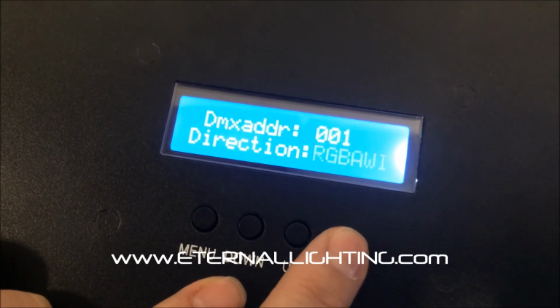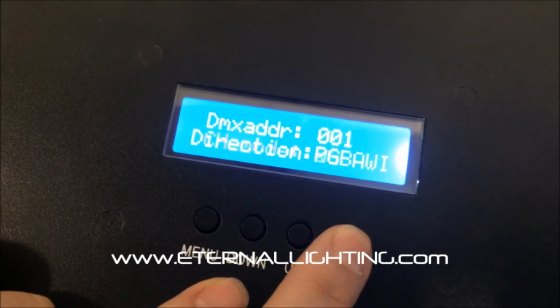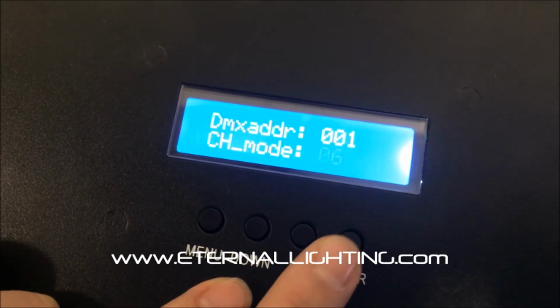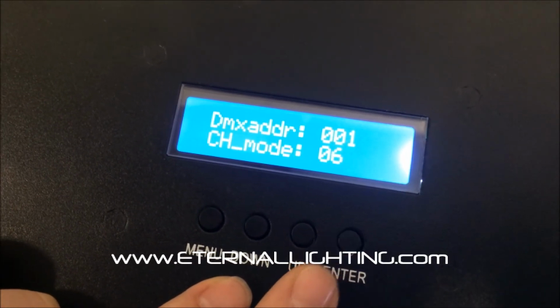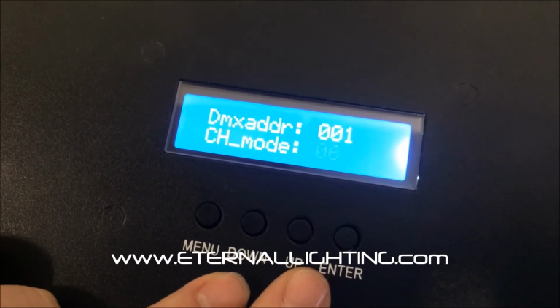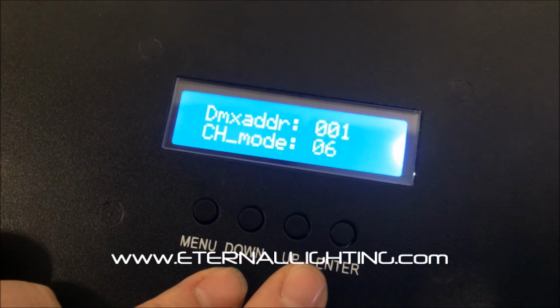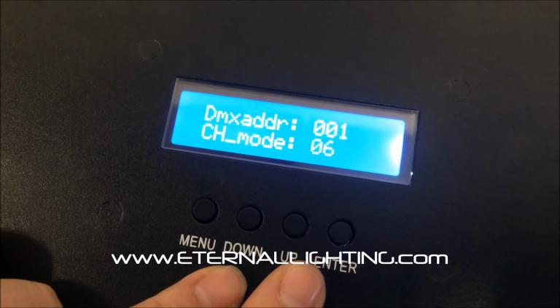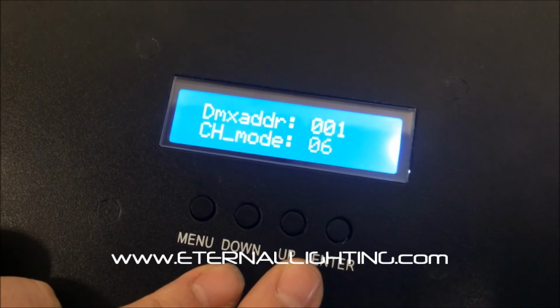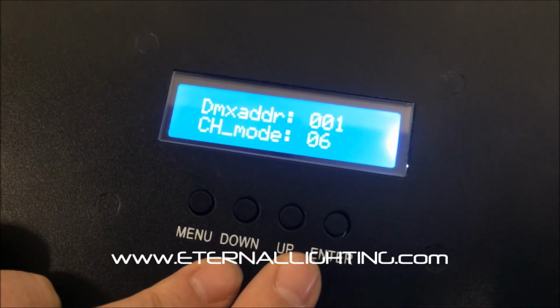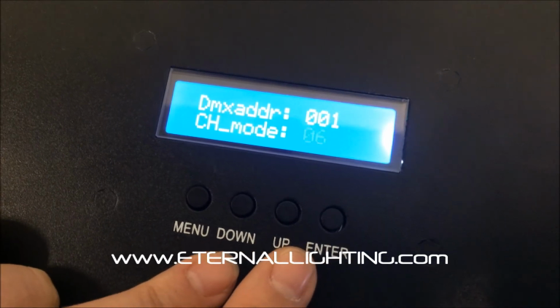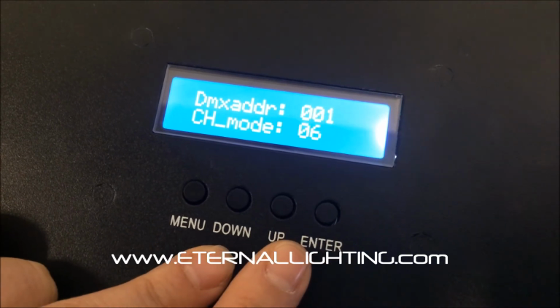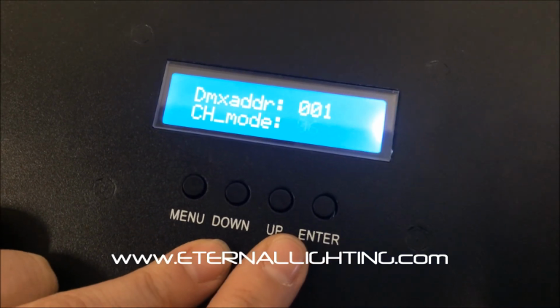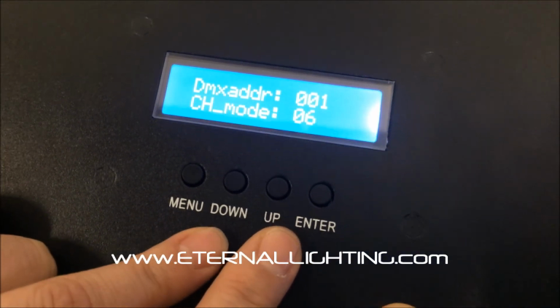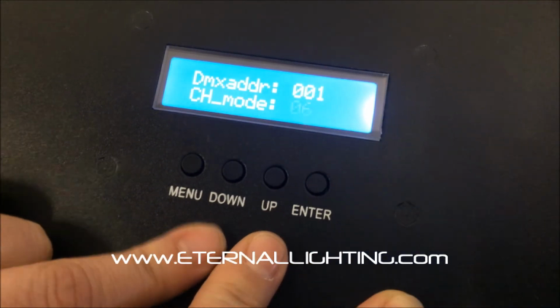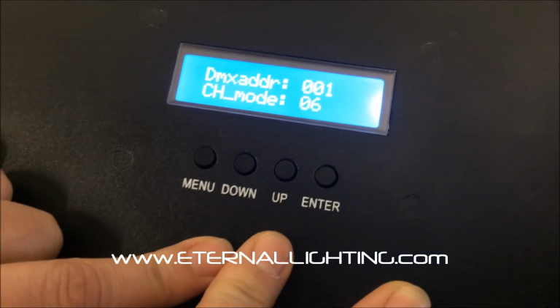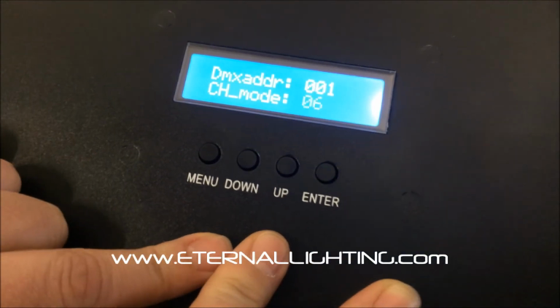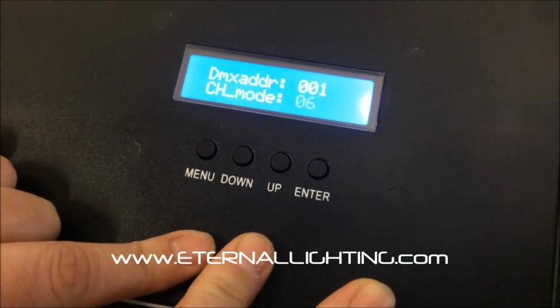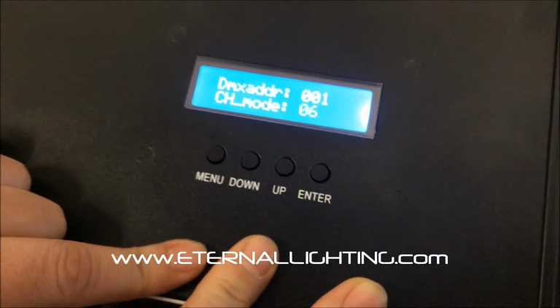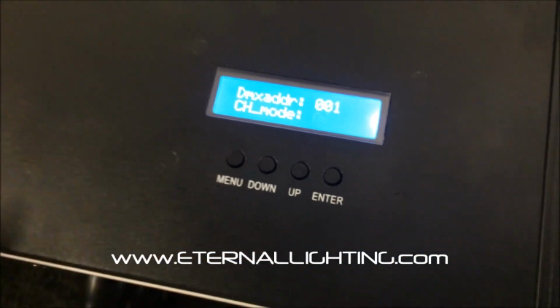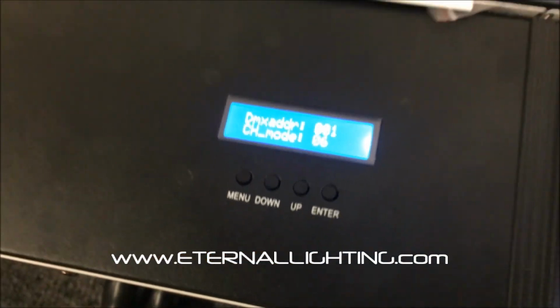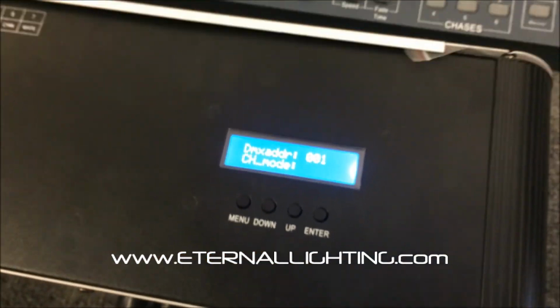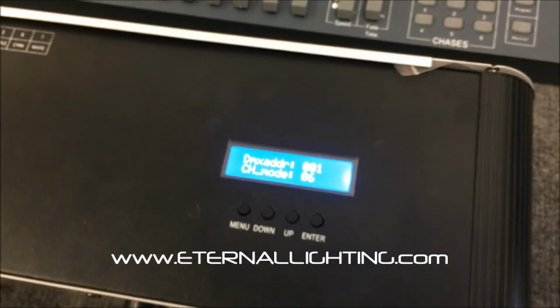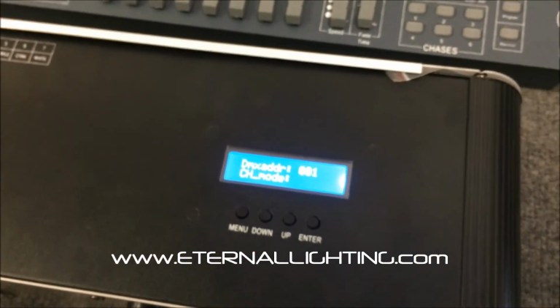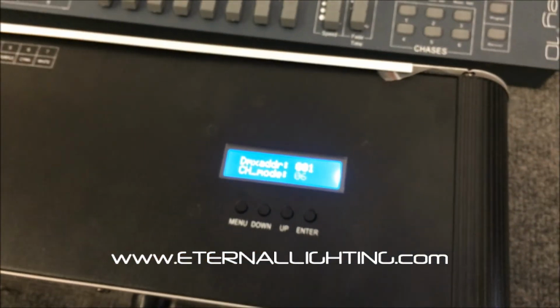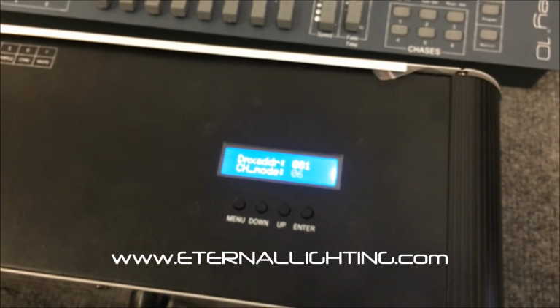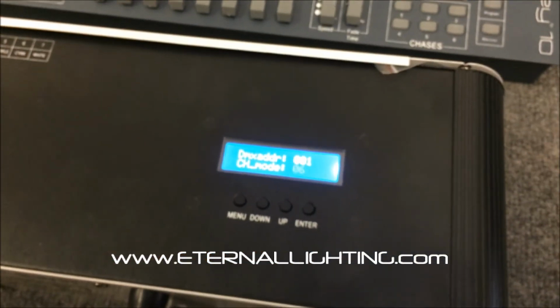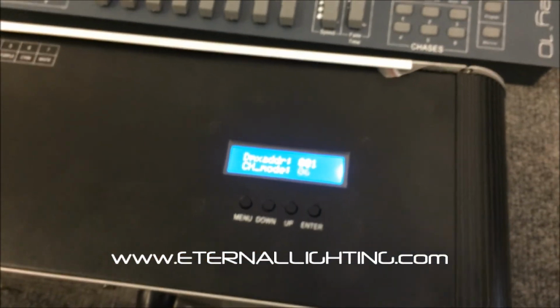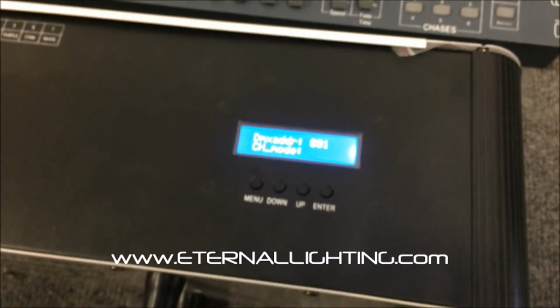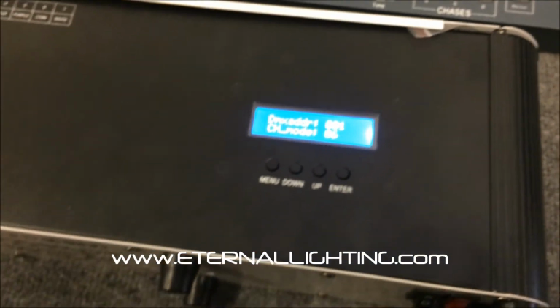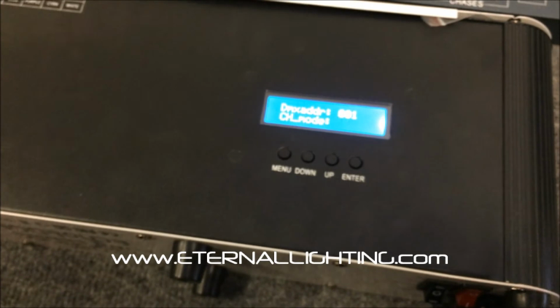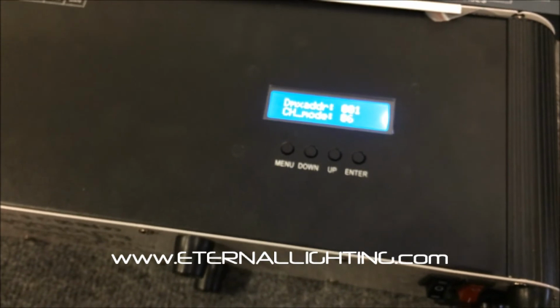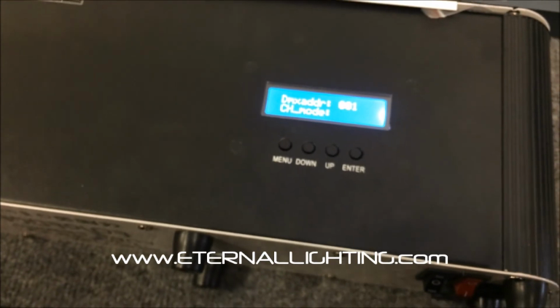And then of course the original function is red, green, blue, white, and amber. Thanks for watching, and remember — lighting makes all the difference.